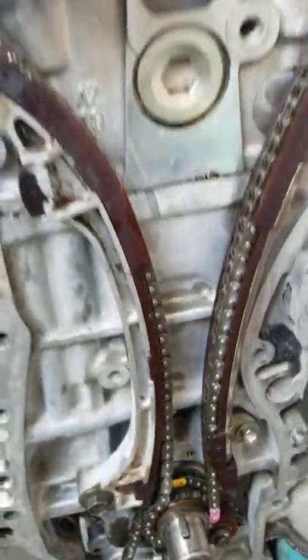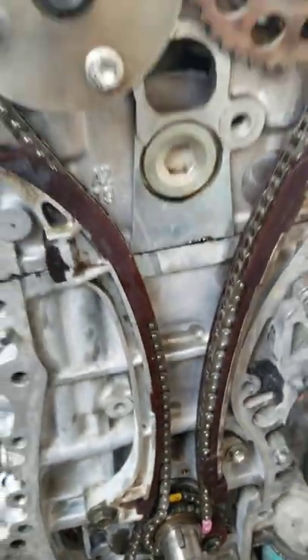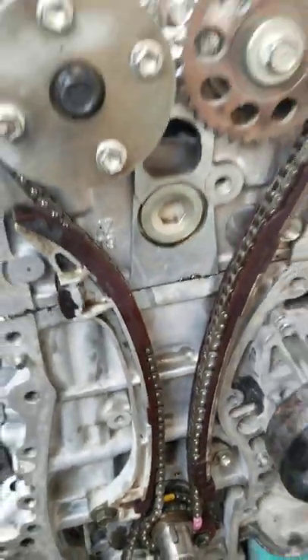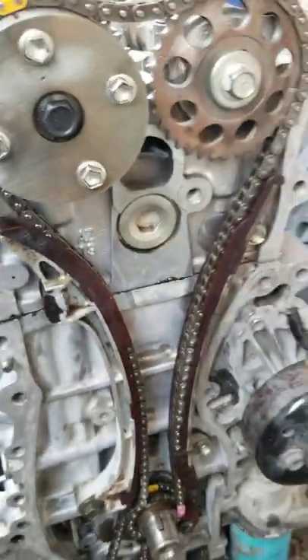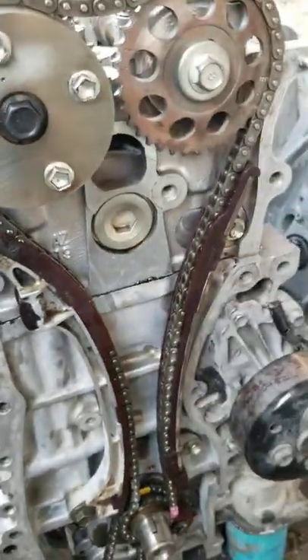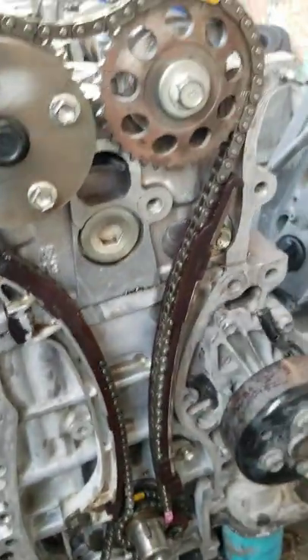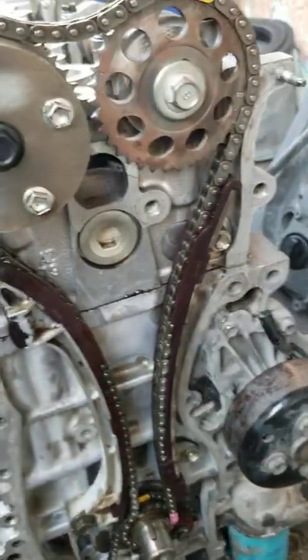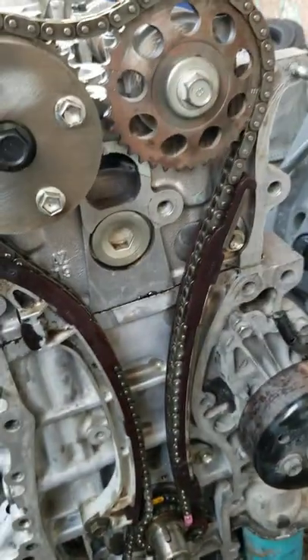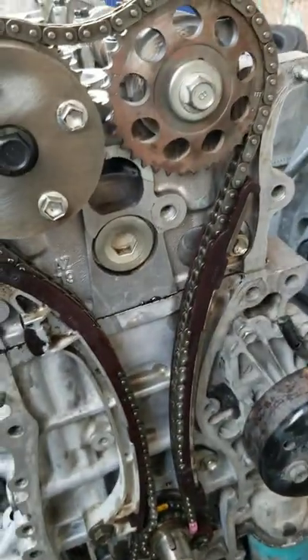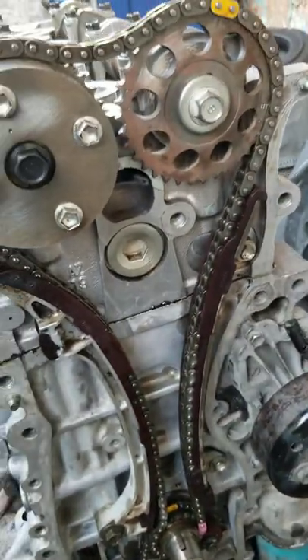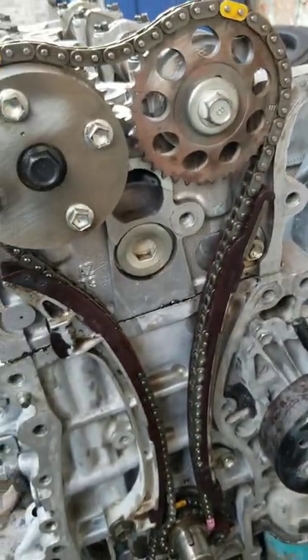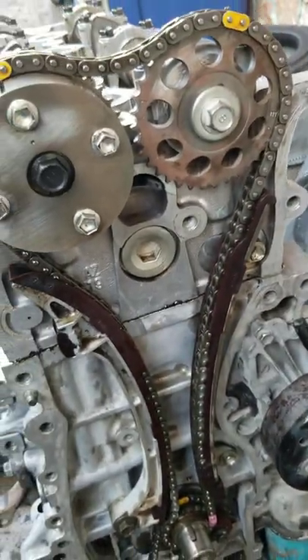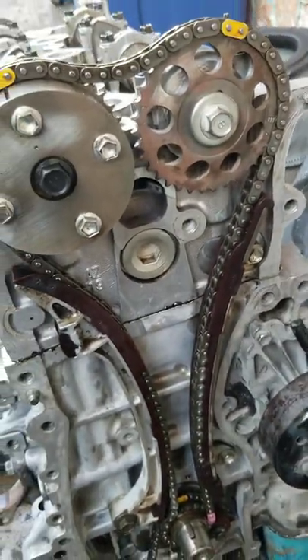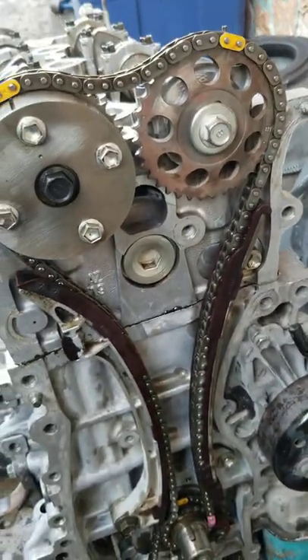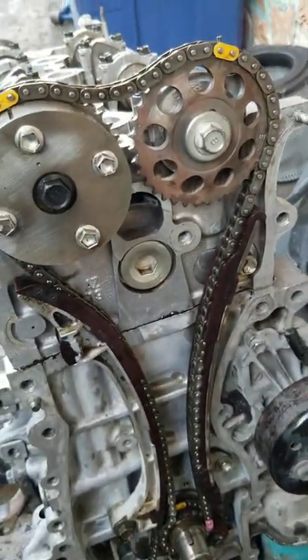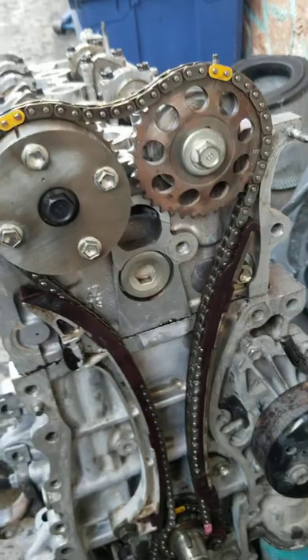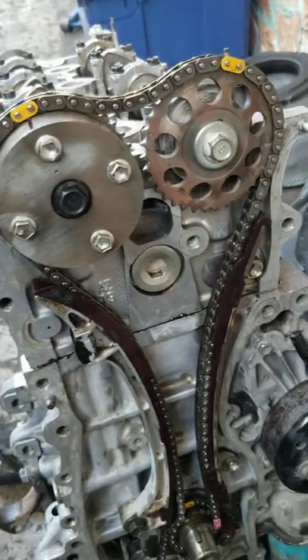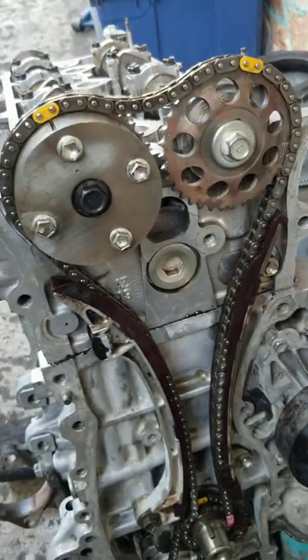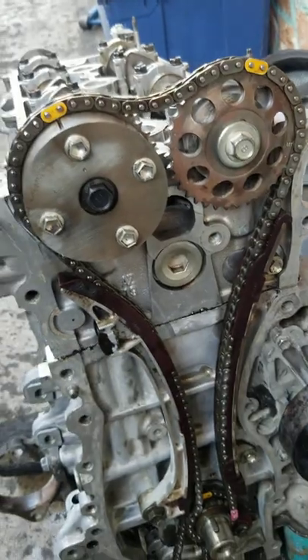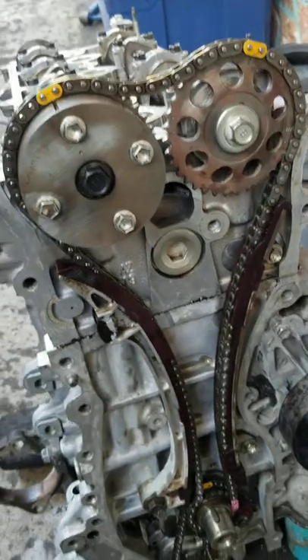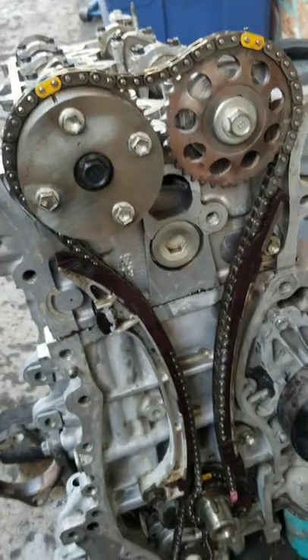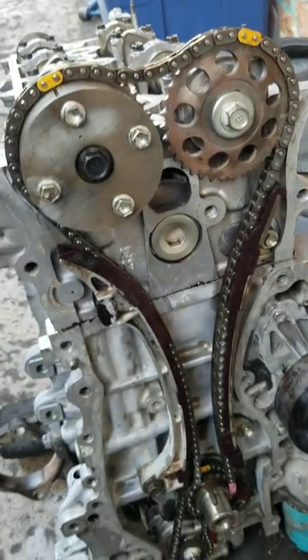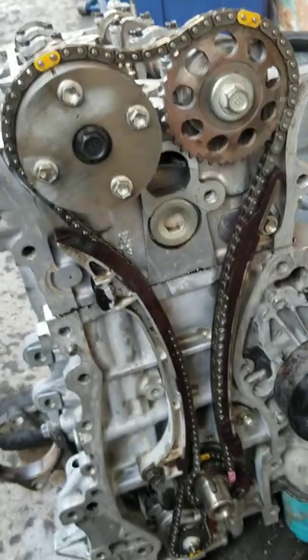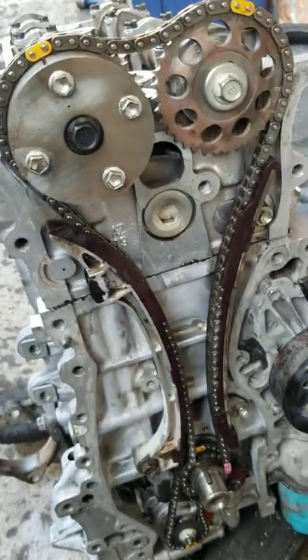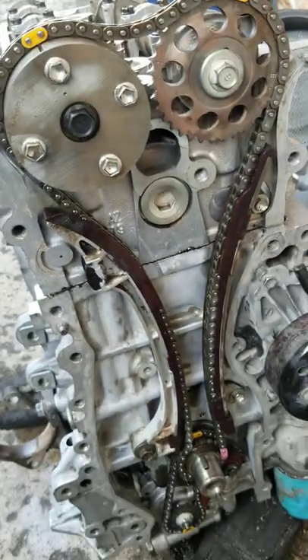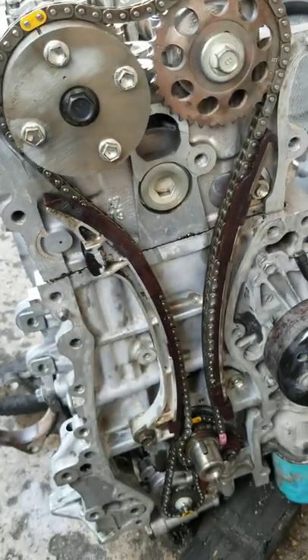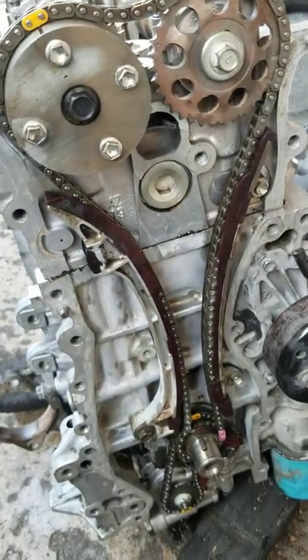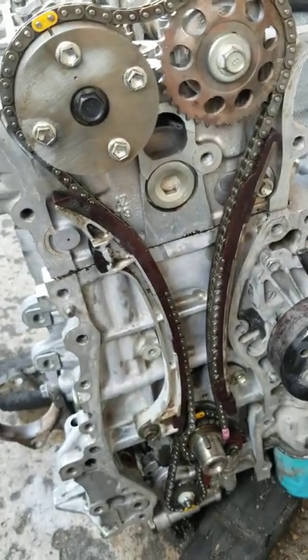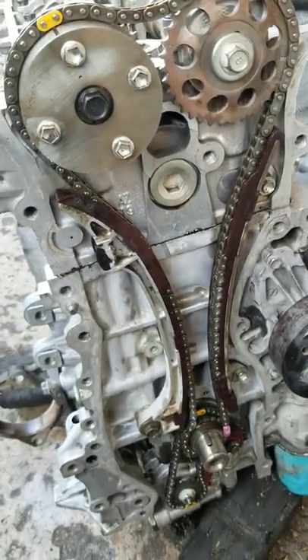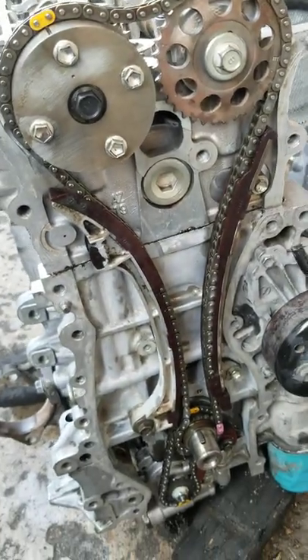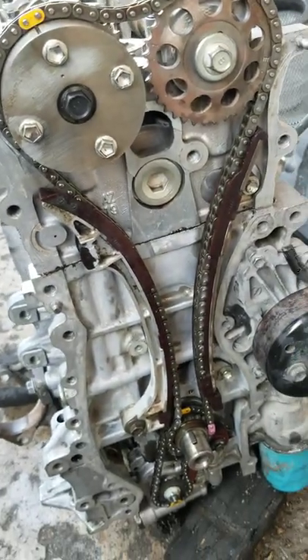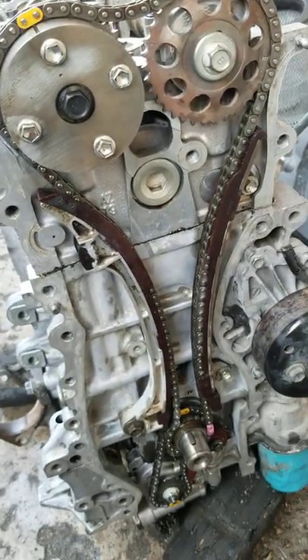So that is it for the 1AZ engine timing. That's how you do it.